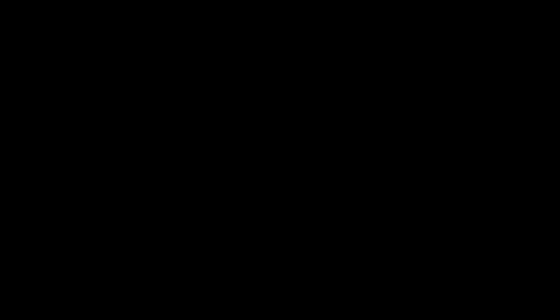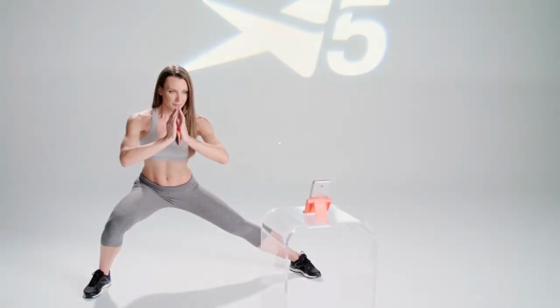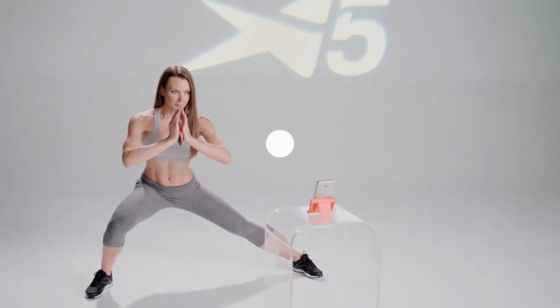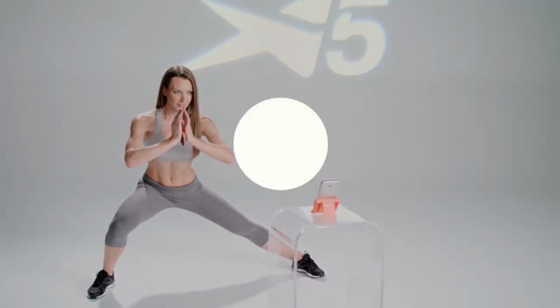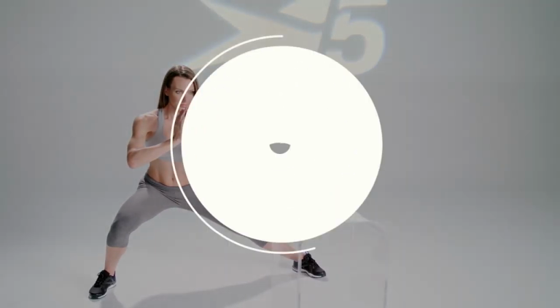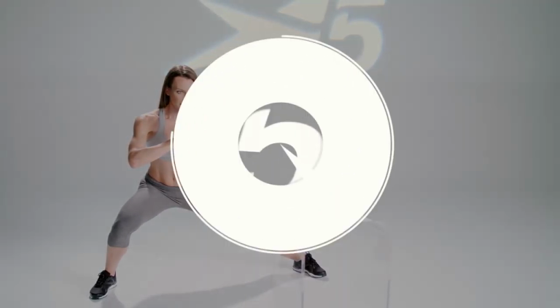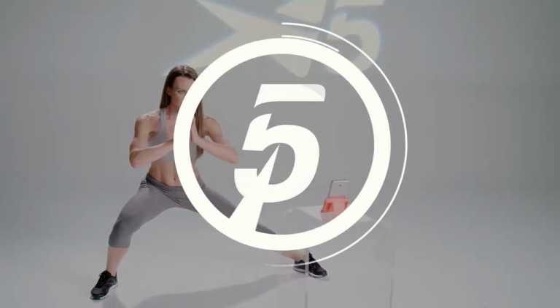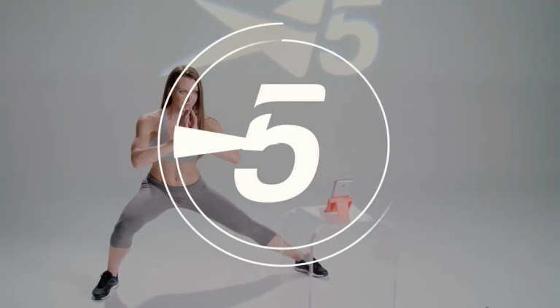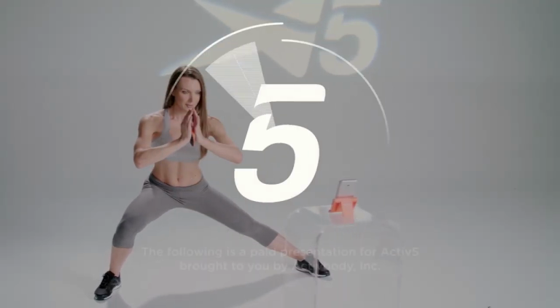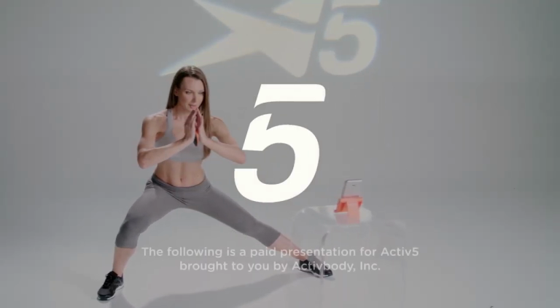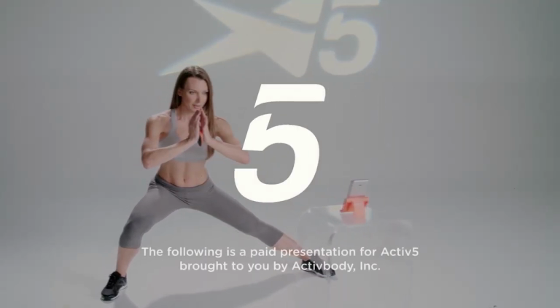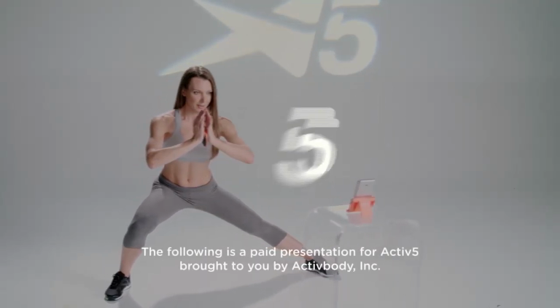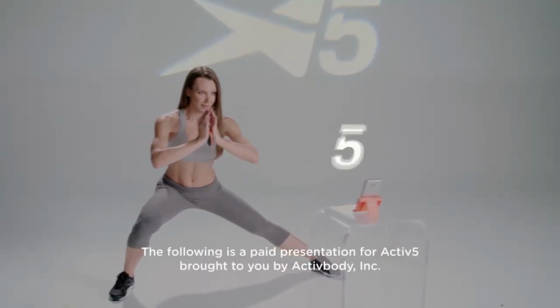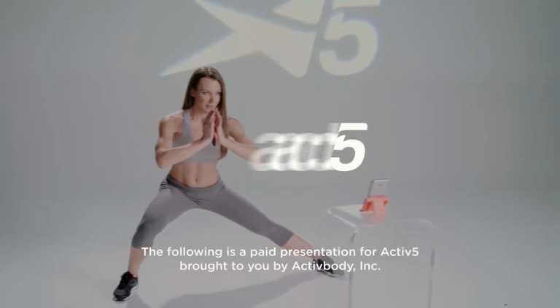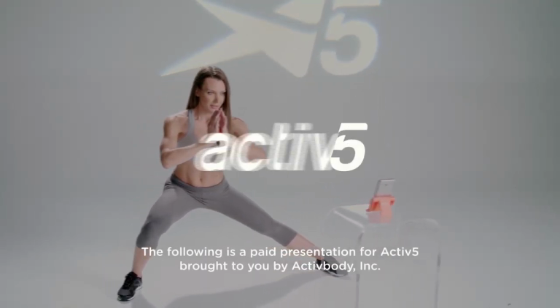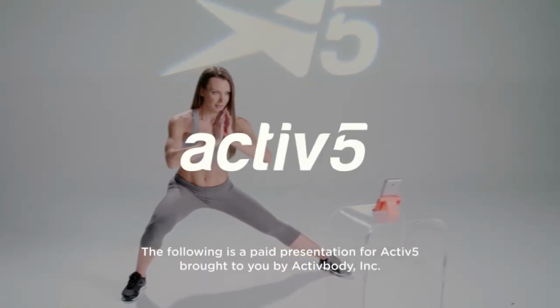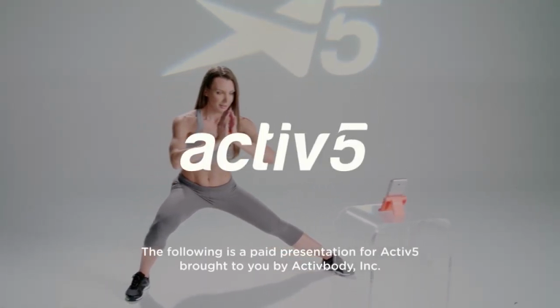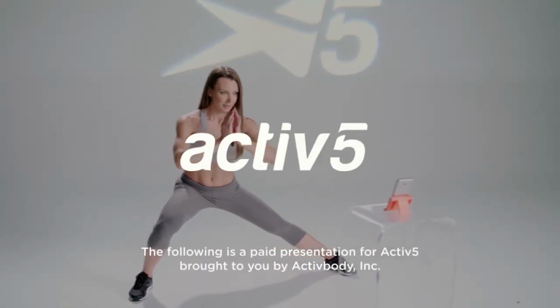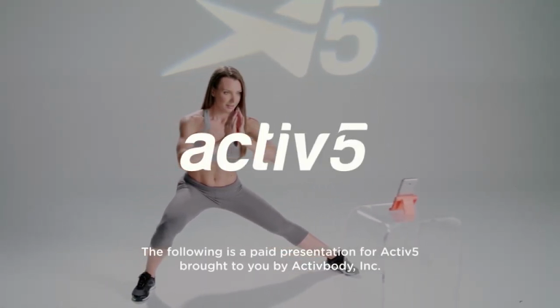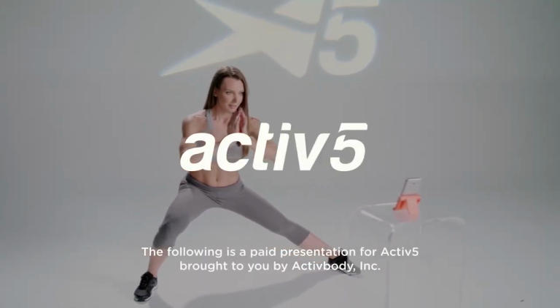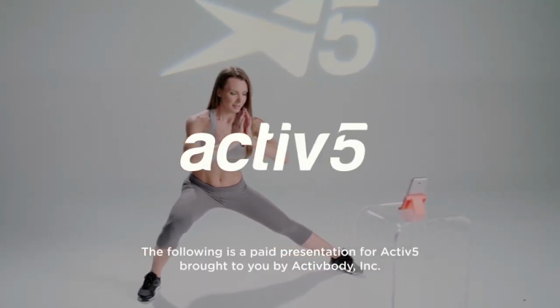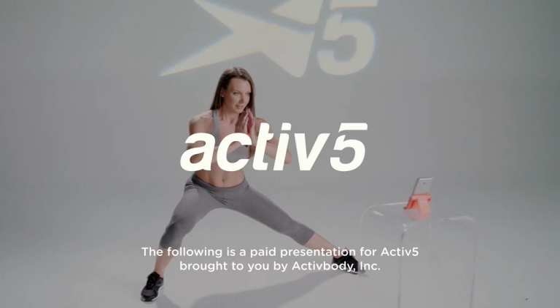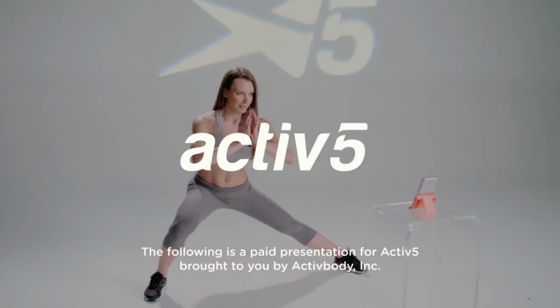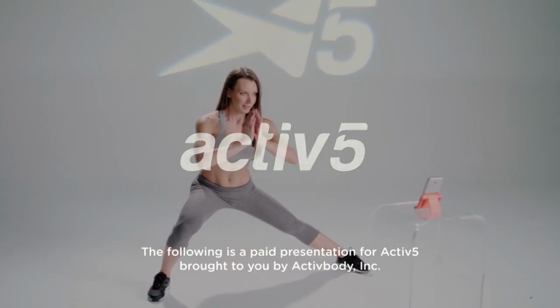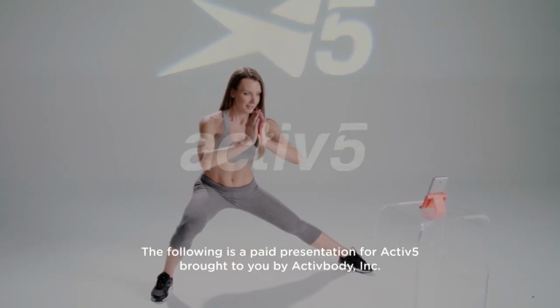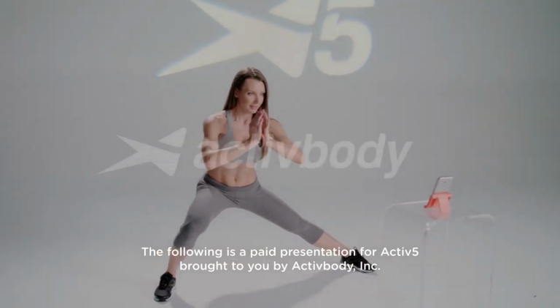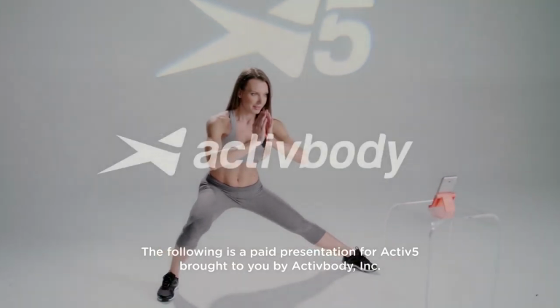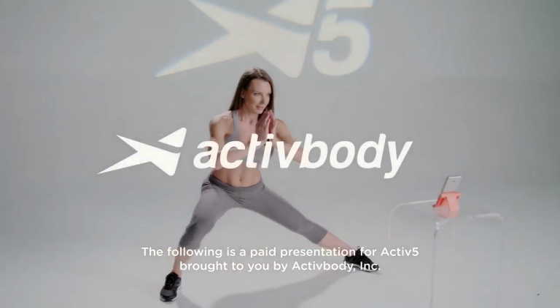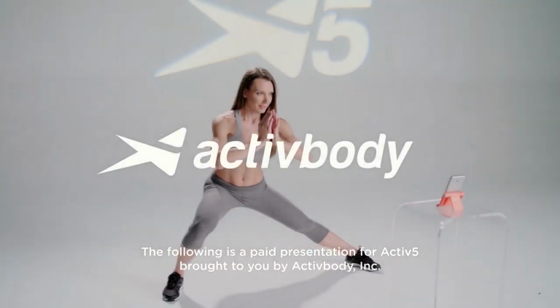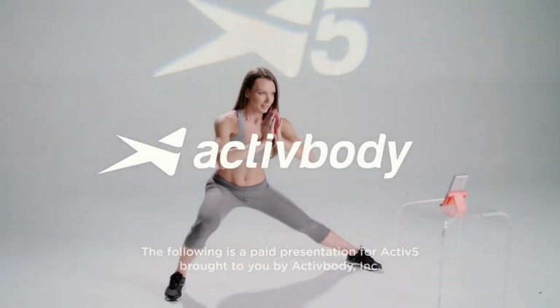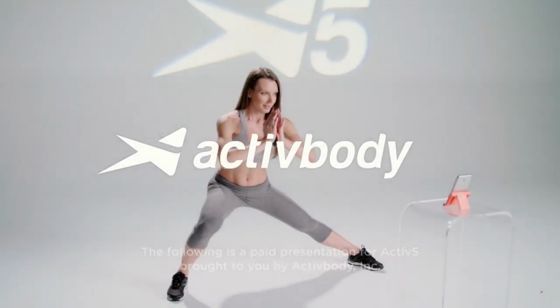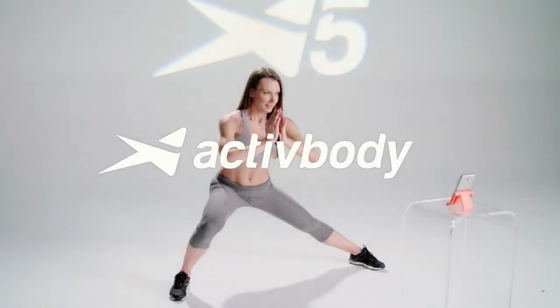The following is a paid presentation for Active5, brought to you by ActiveBody Incorporated.